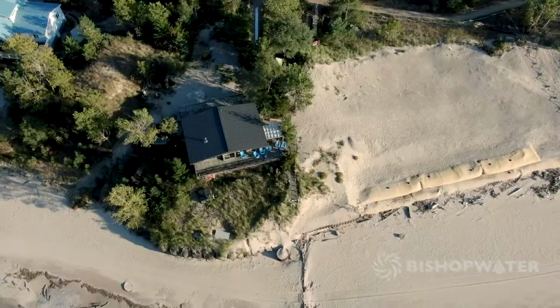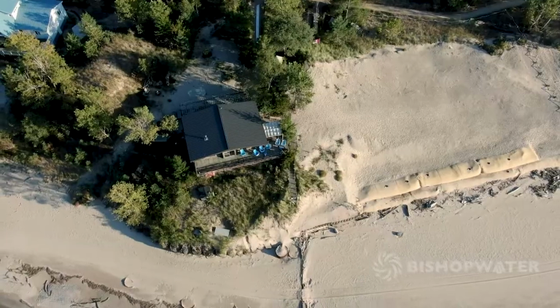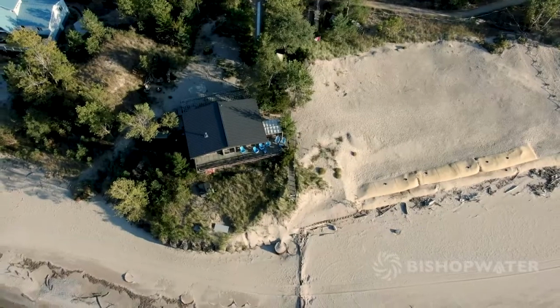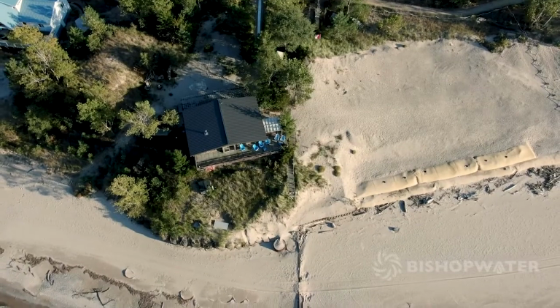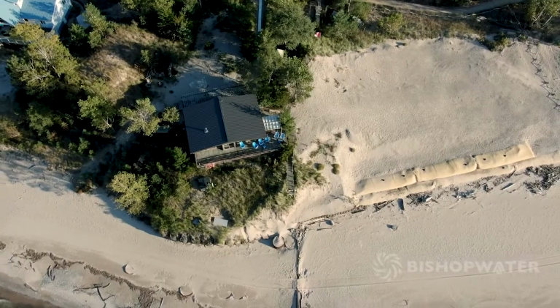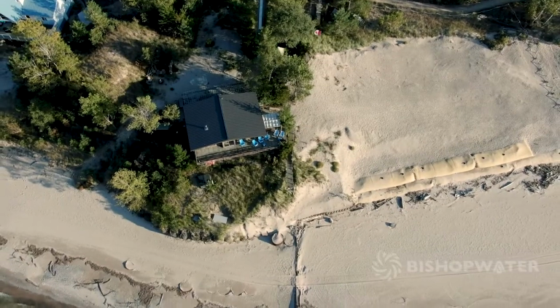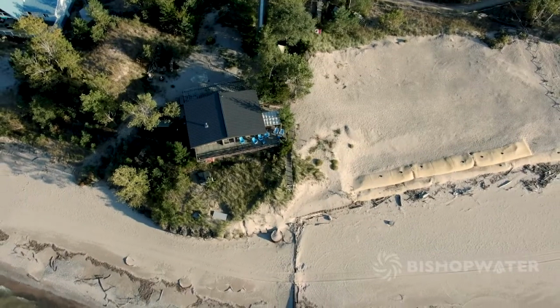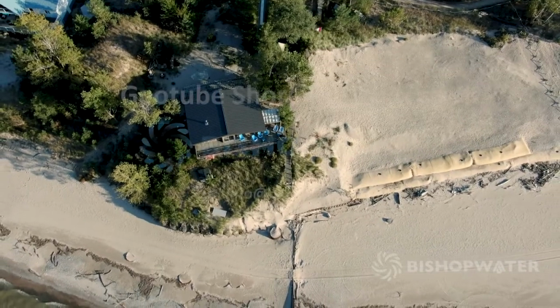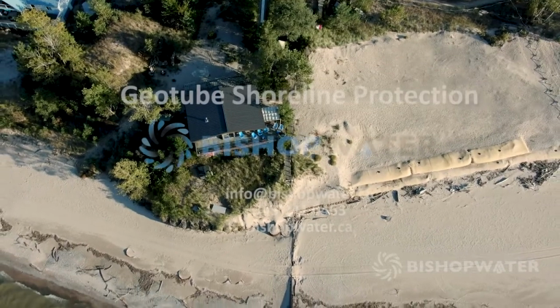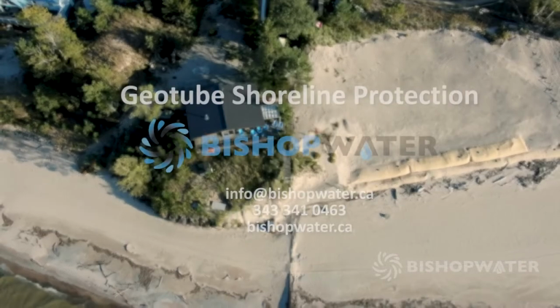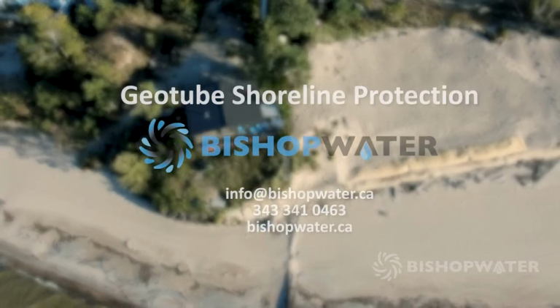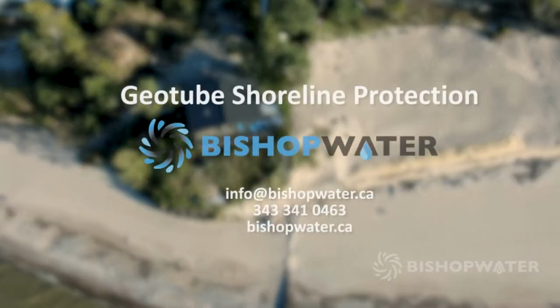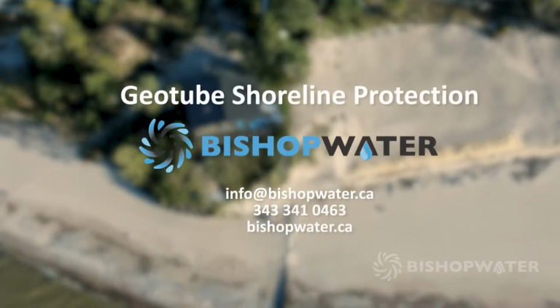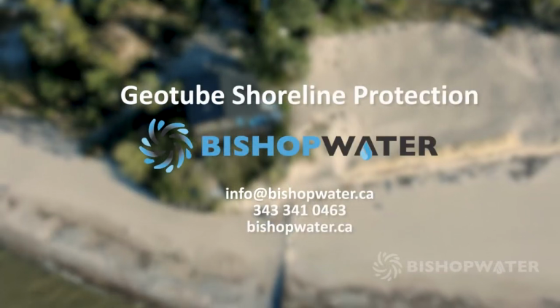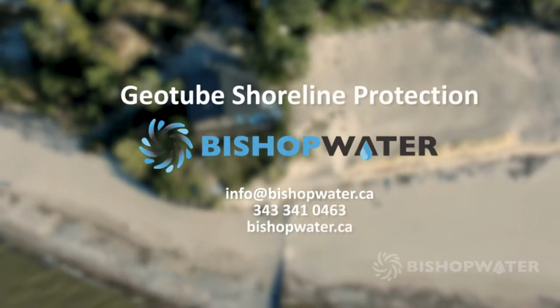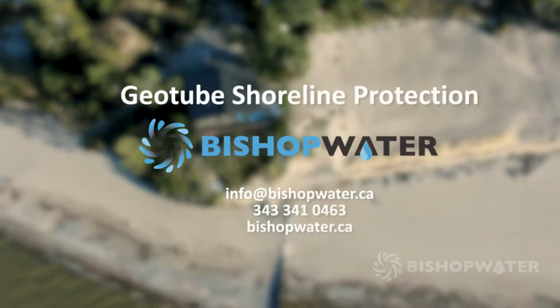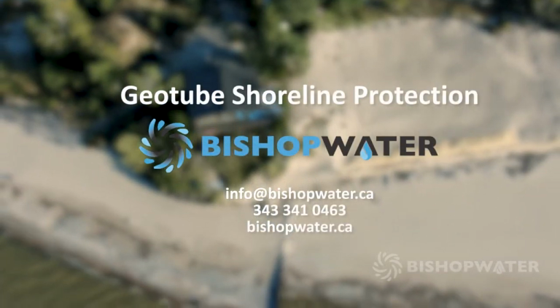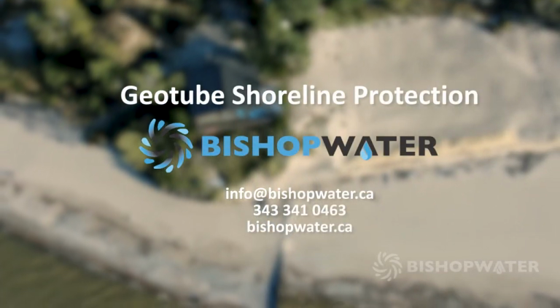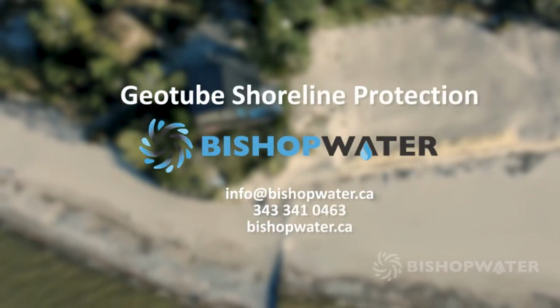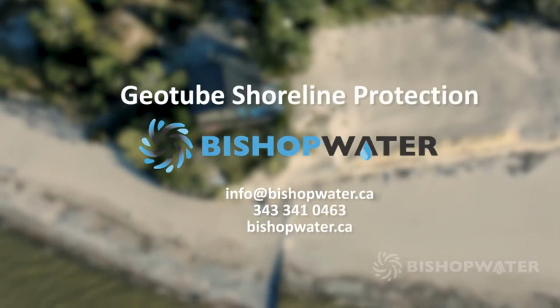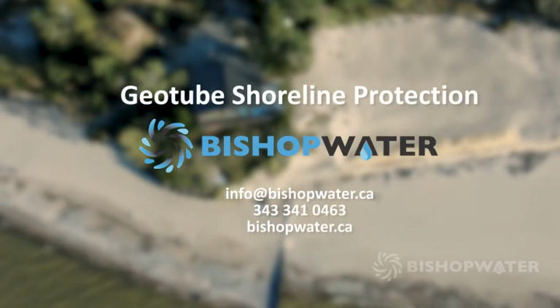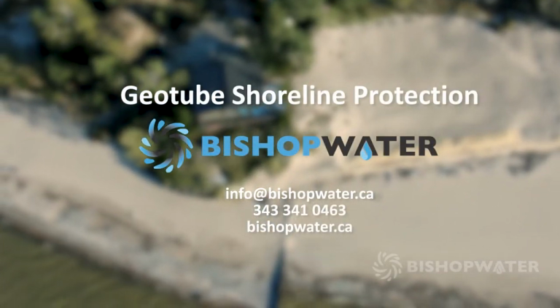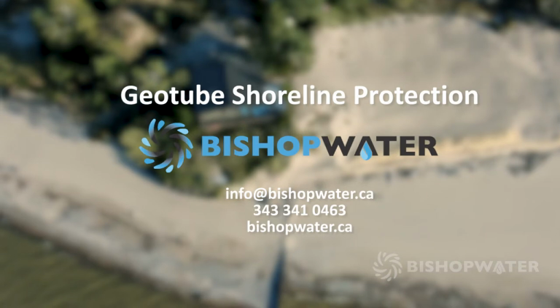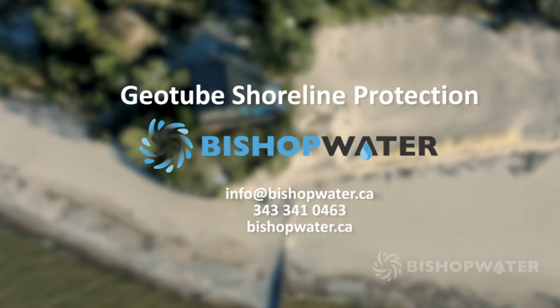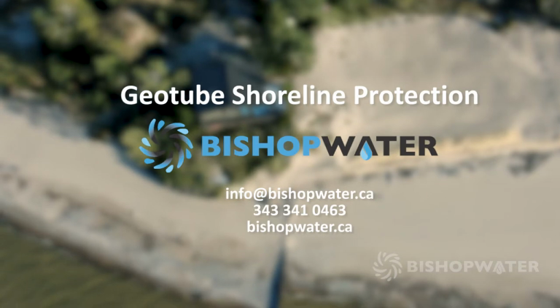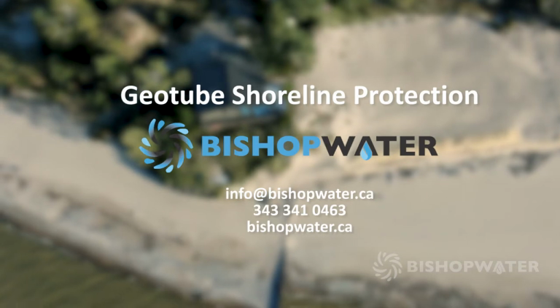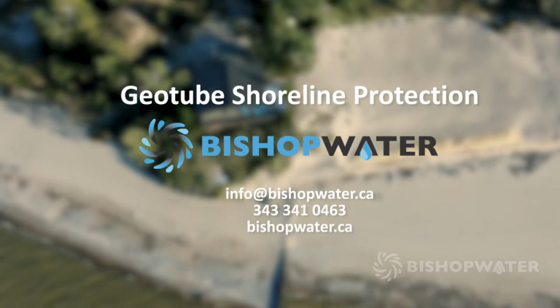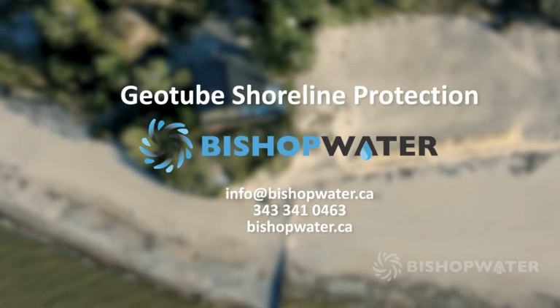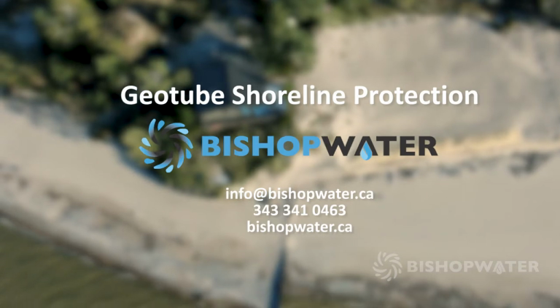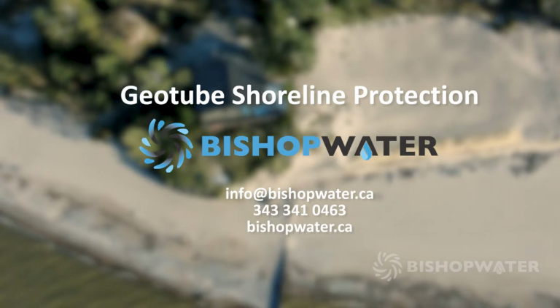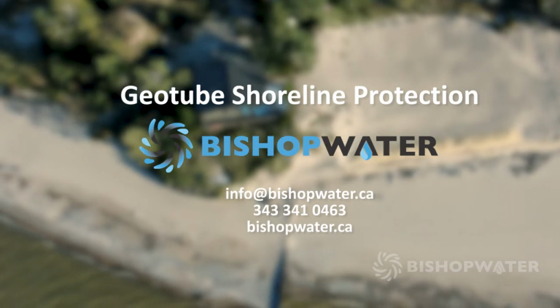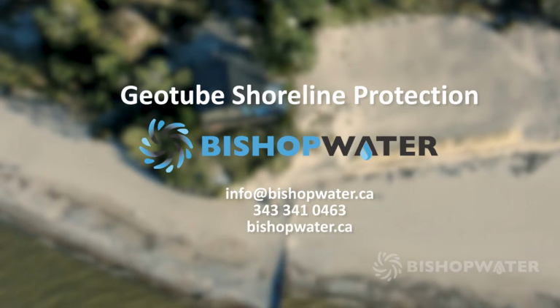Visit bishopwater.ca to learn more, then contact us to talk about a geotube shoreline protection system for your property.